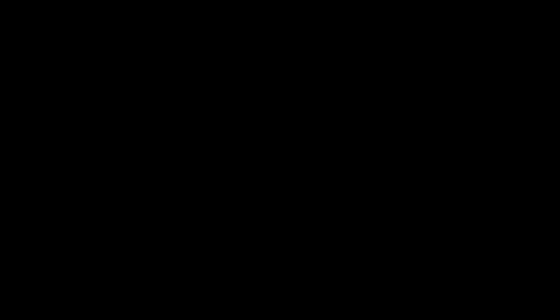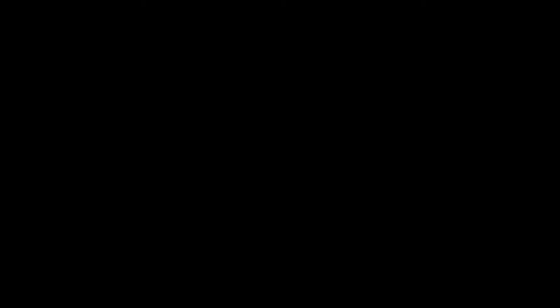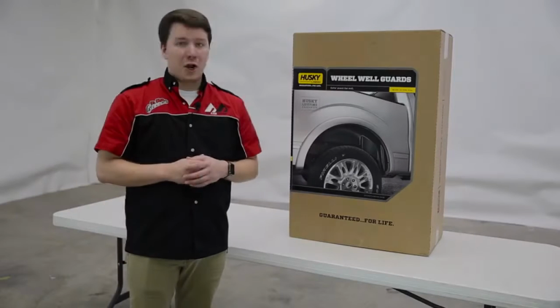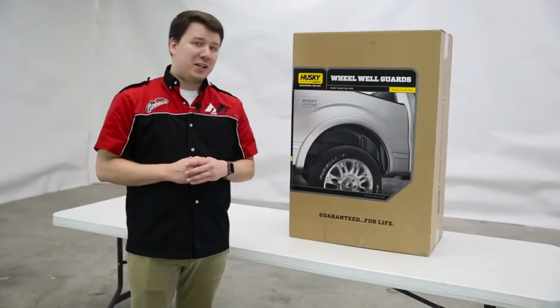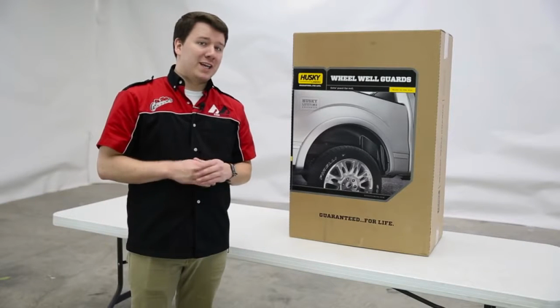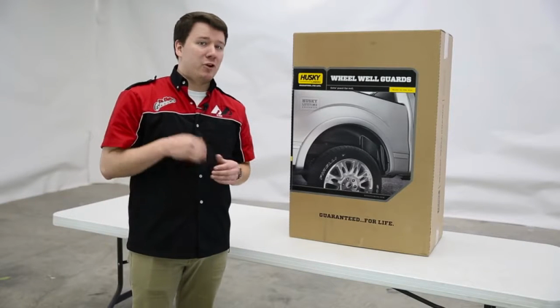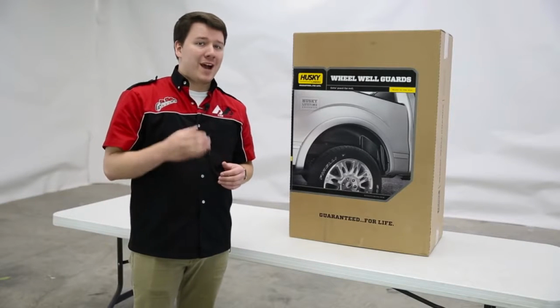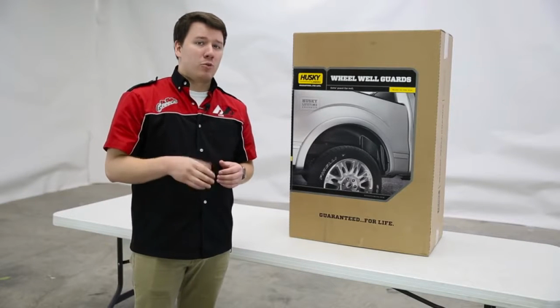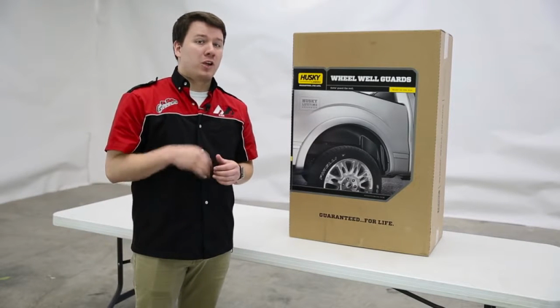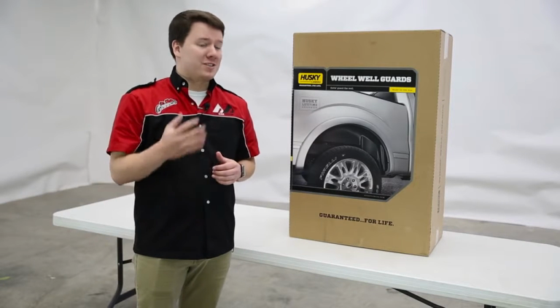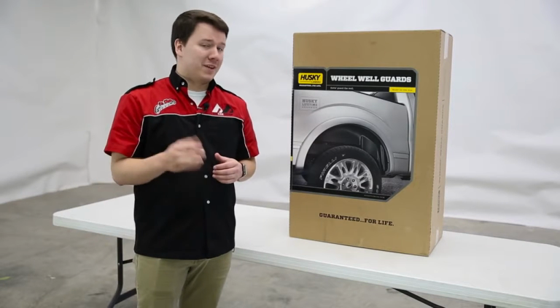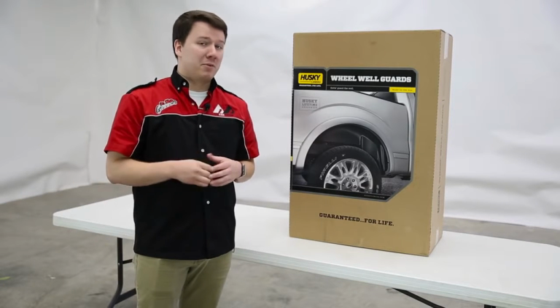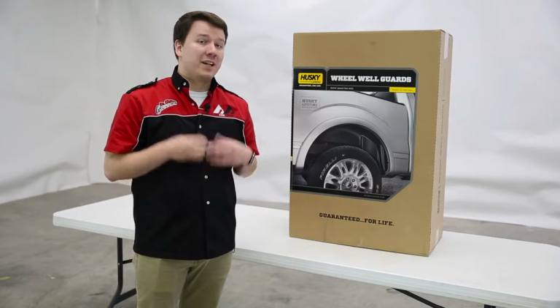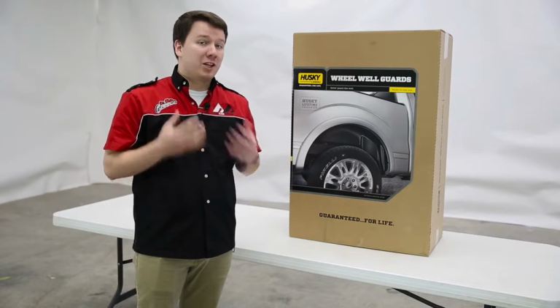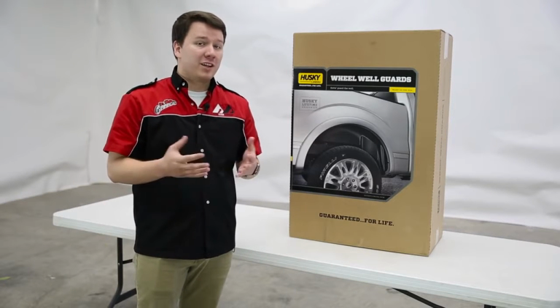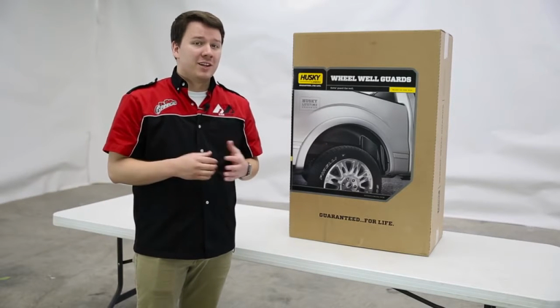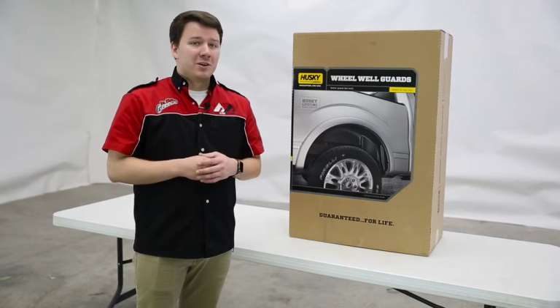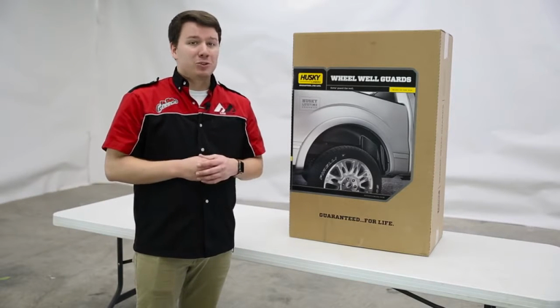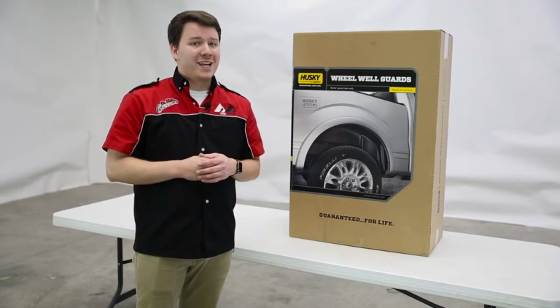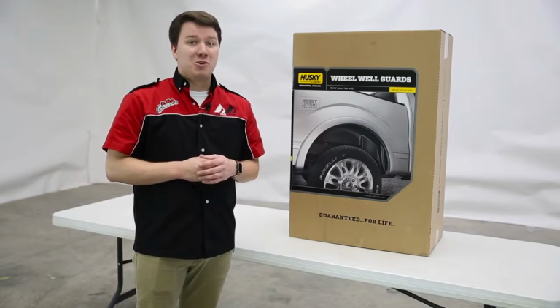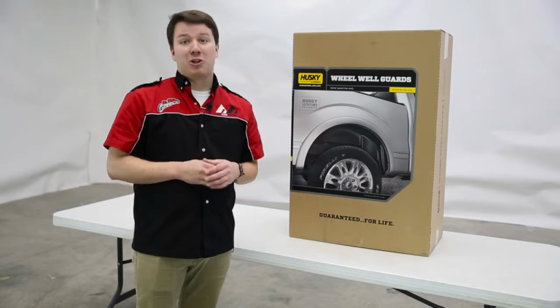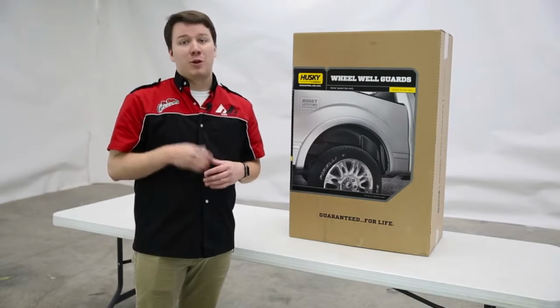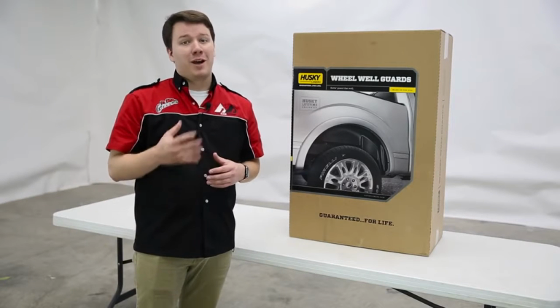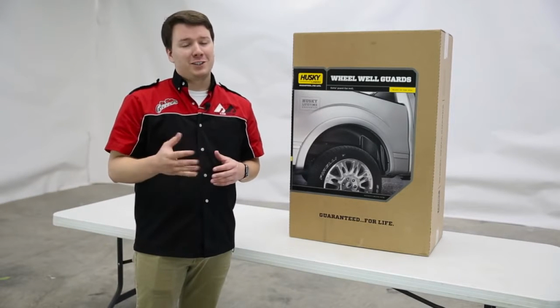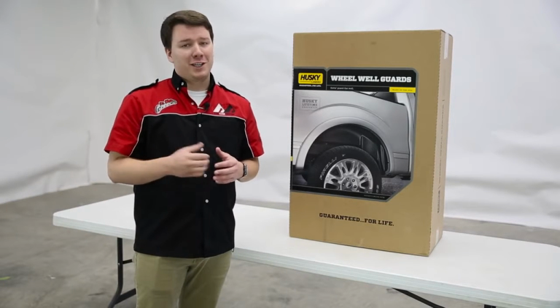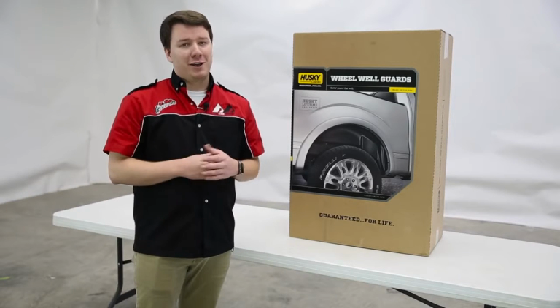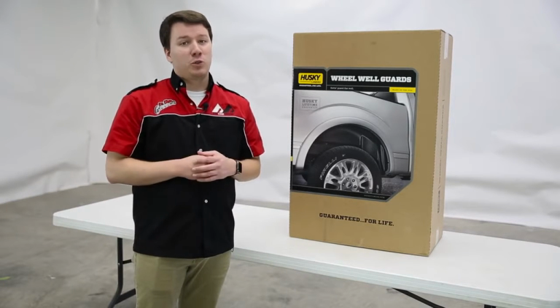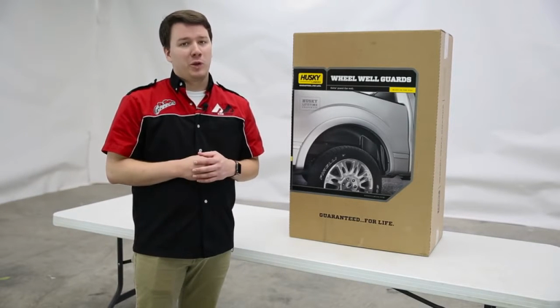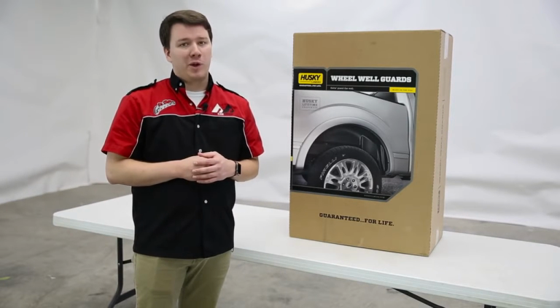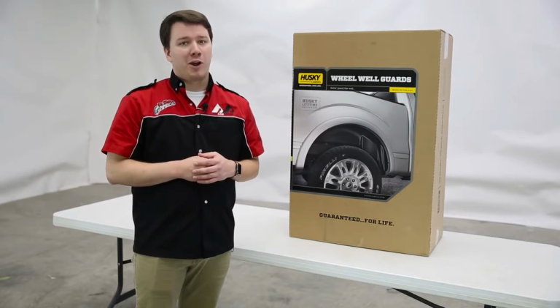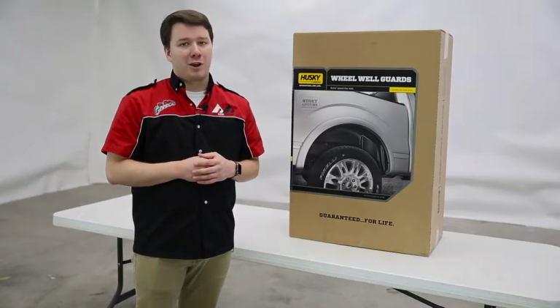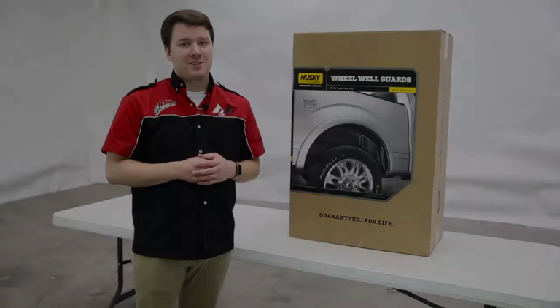Are you looking to give your ride a more custom and complete look? Stay tuned to learn more about Husky Liners Wheel Well Guards.